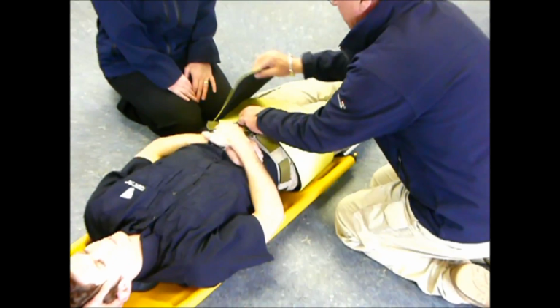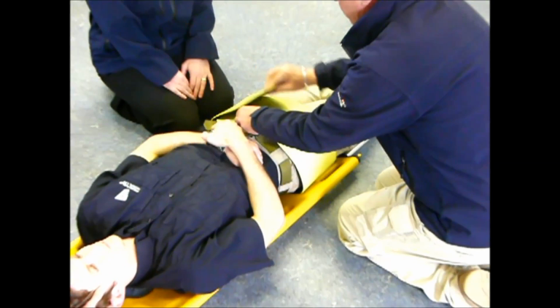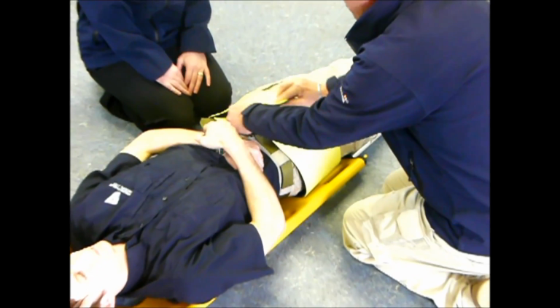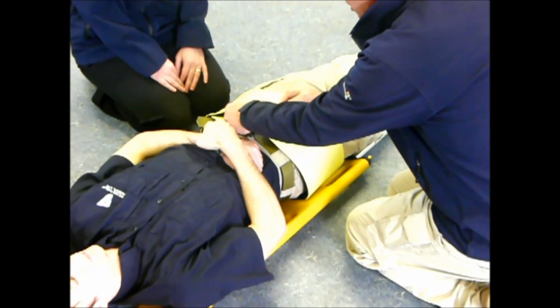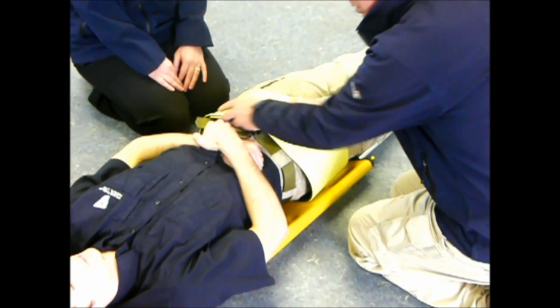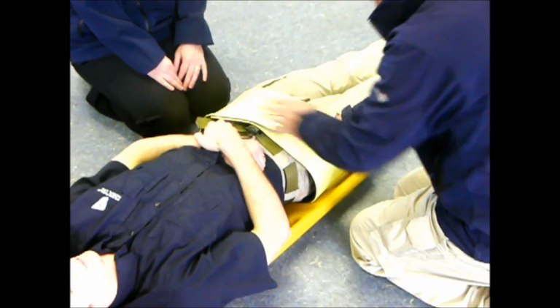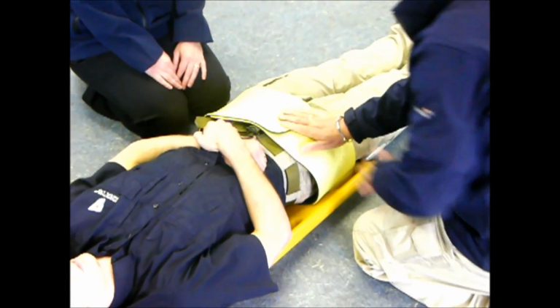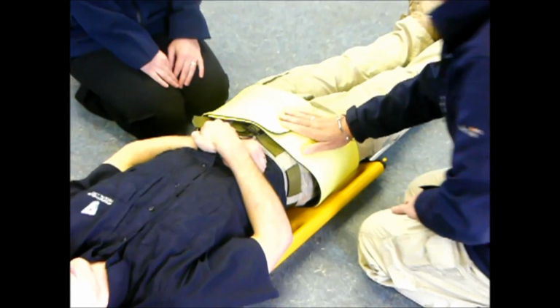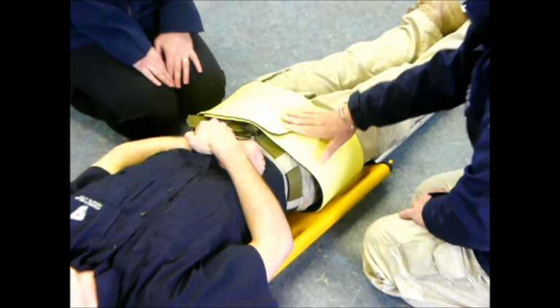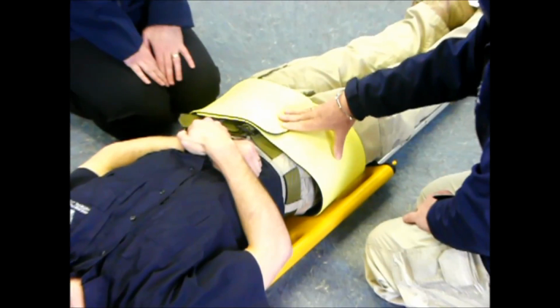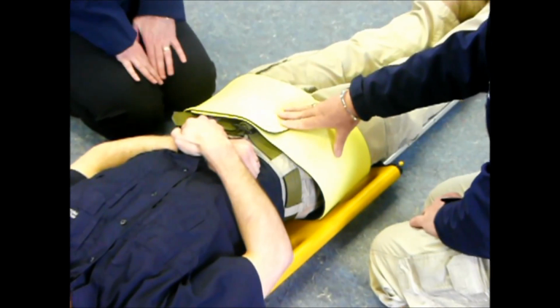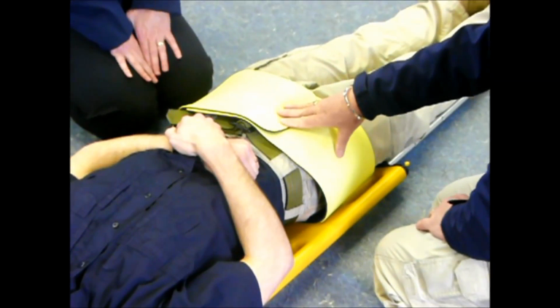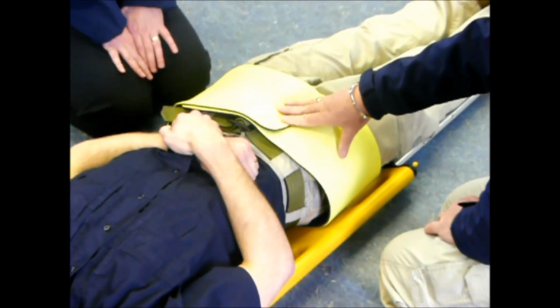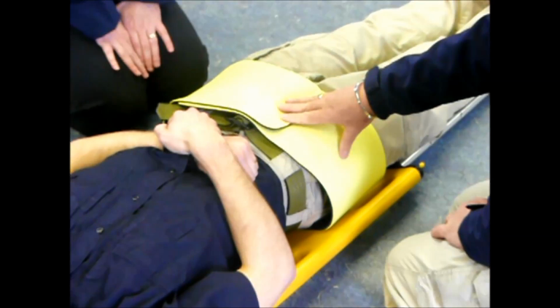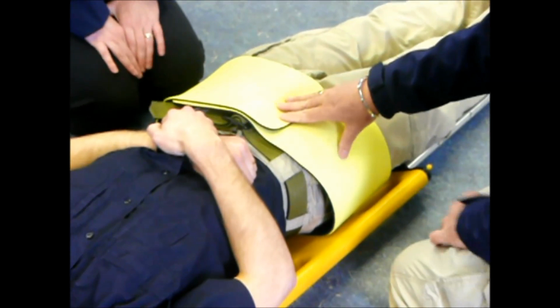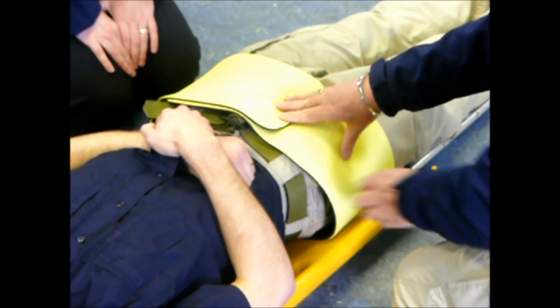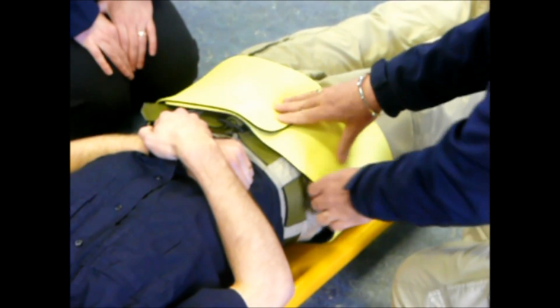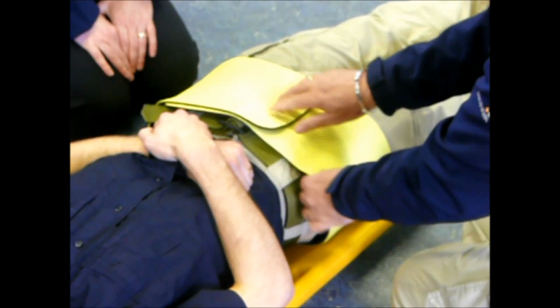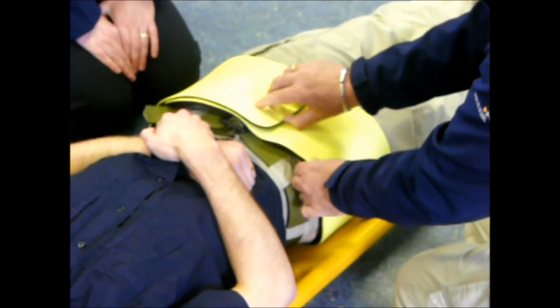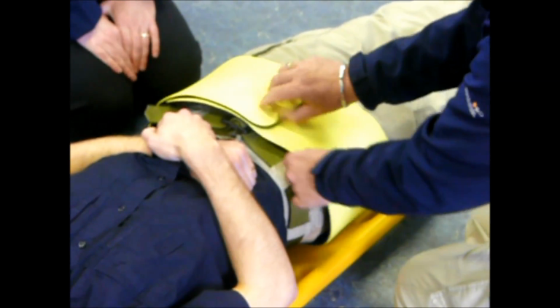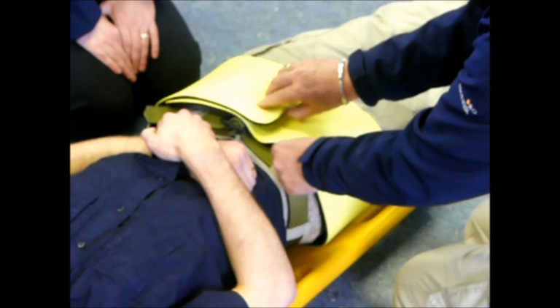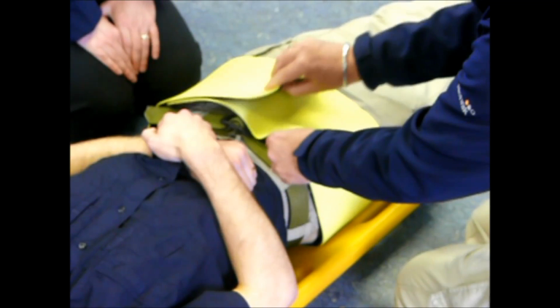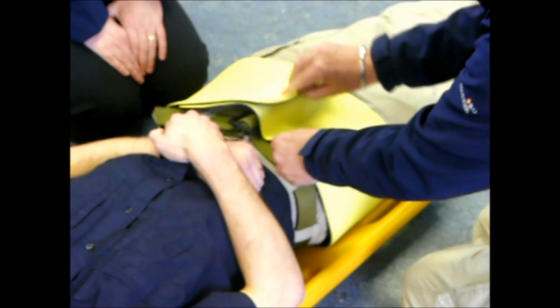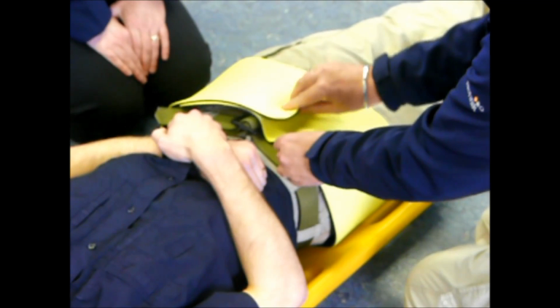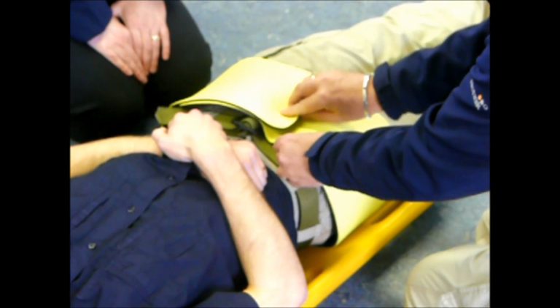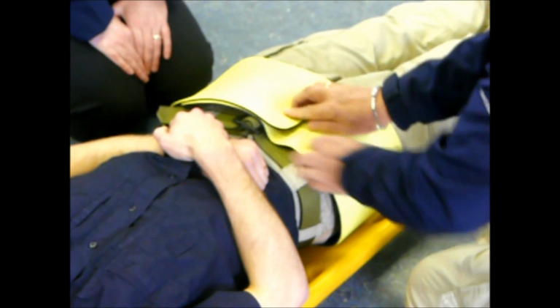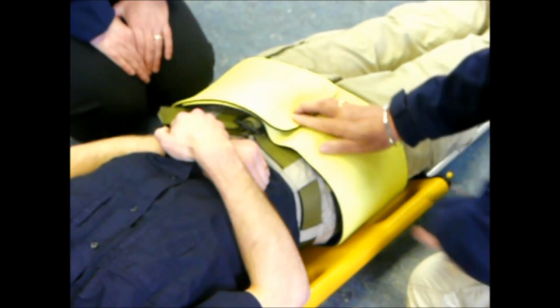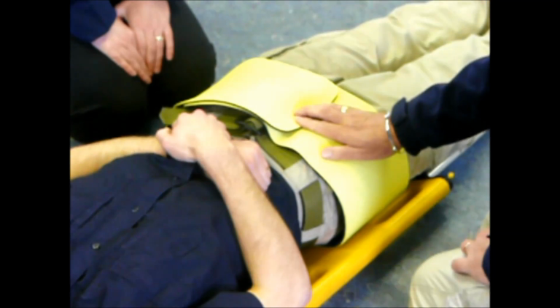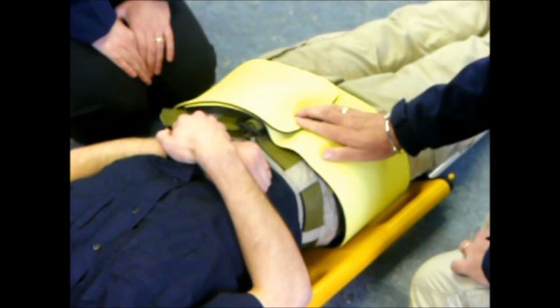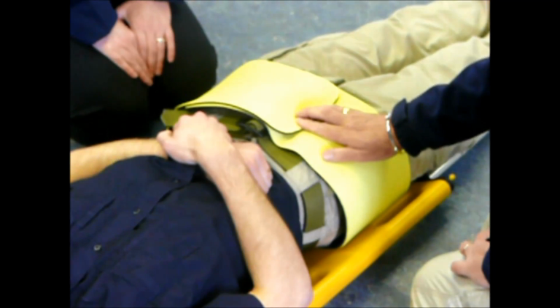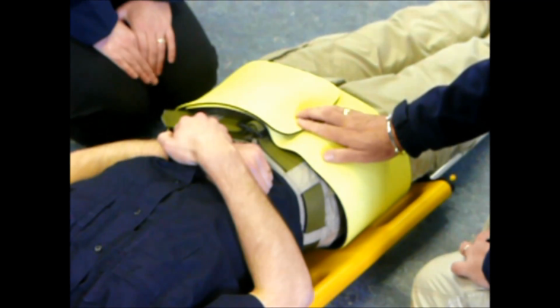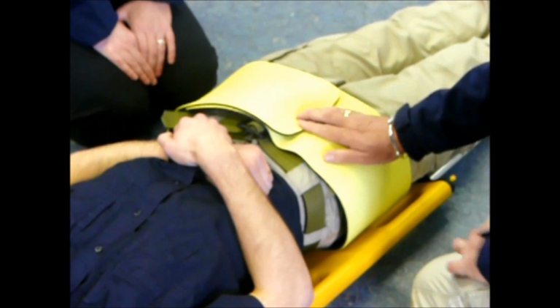As you can see, with just one movement we've applied the Prometheus pelvic splint and the scoop stretcher.